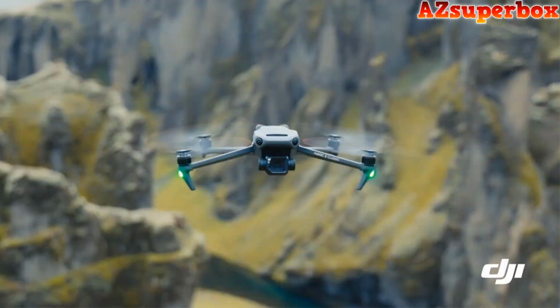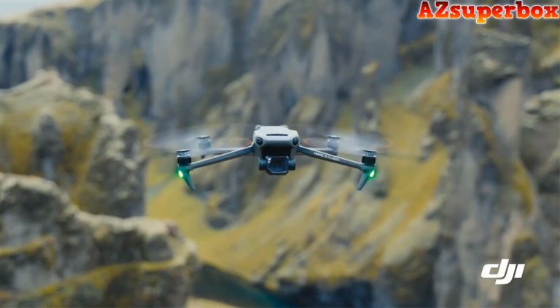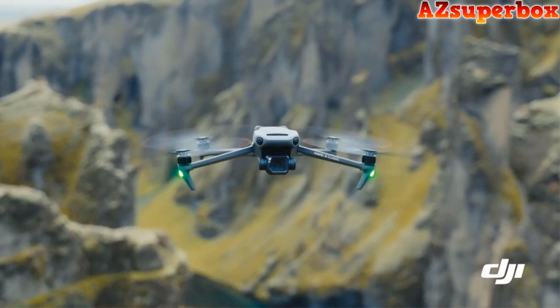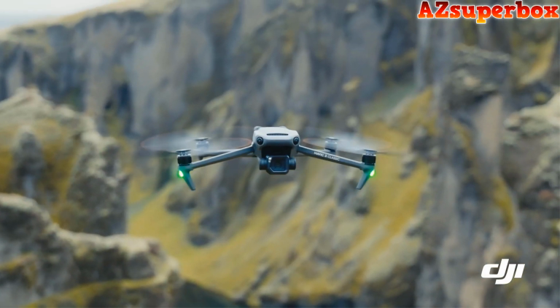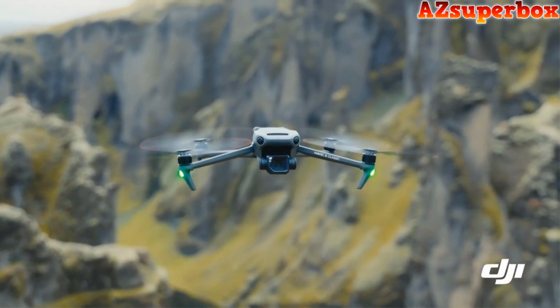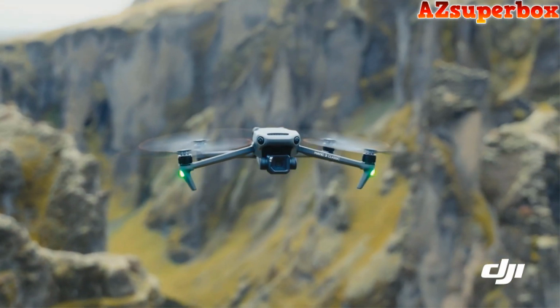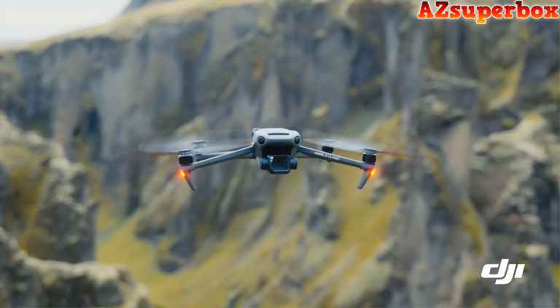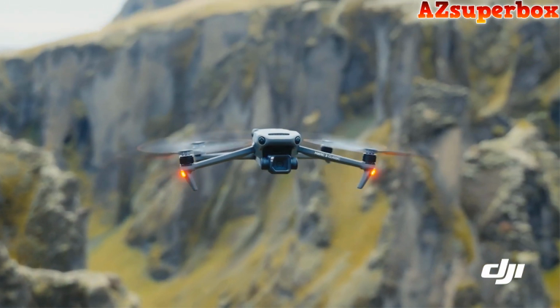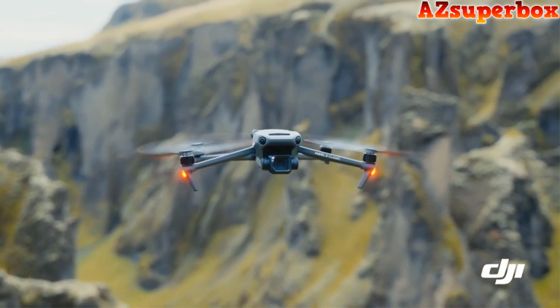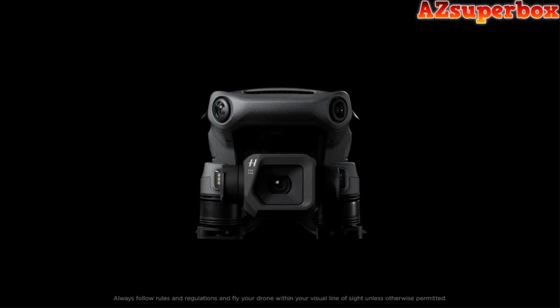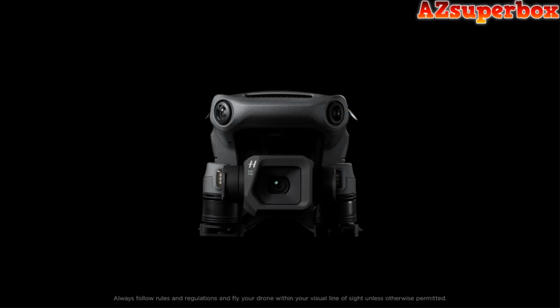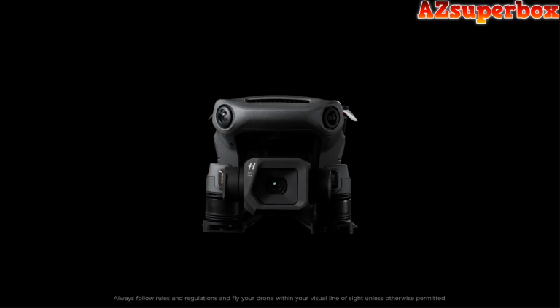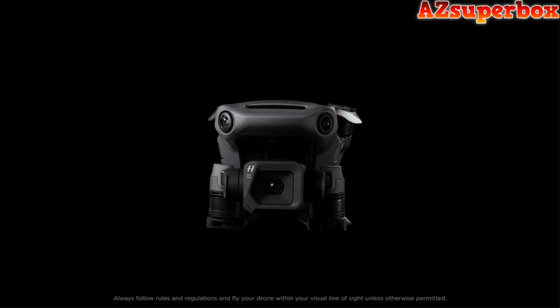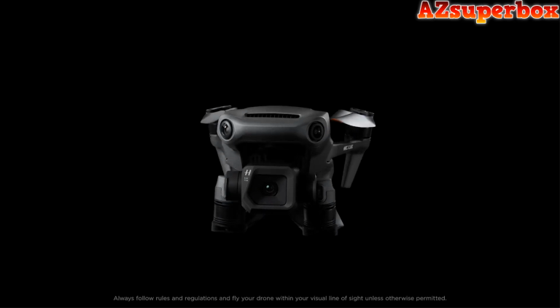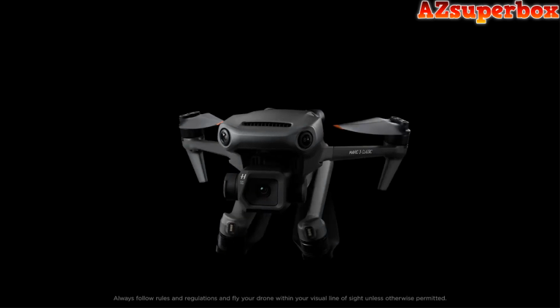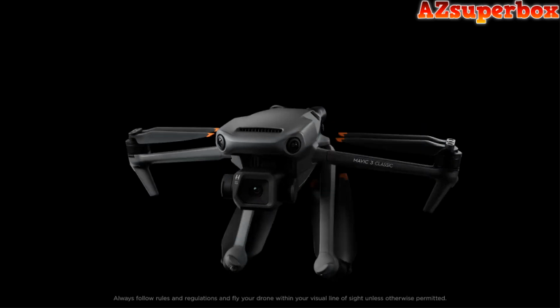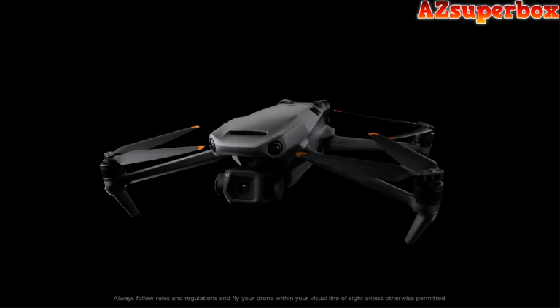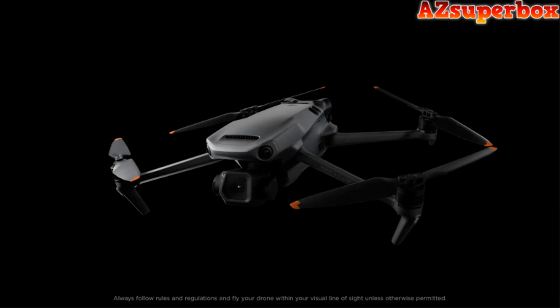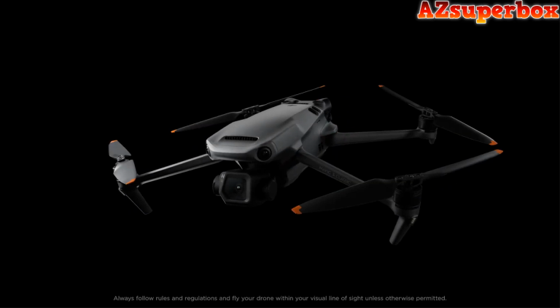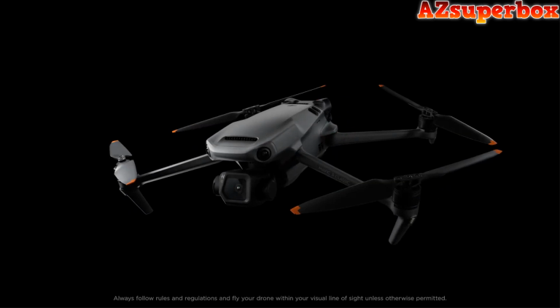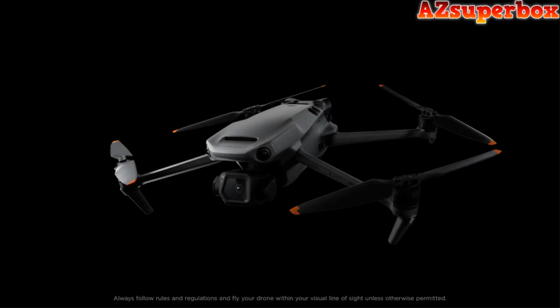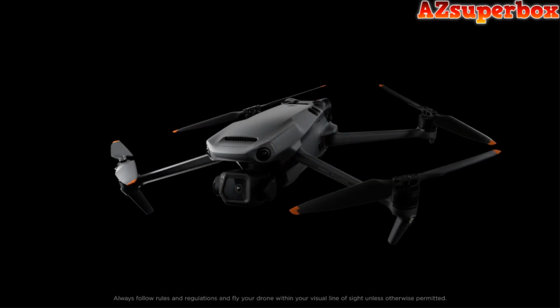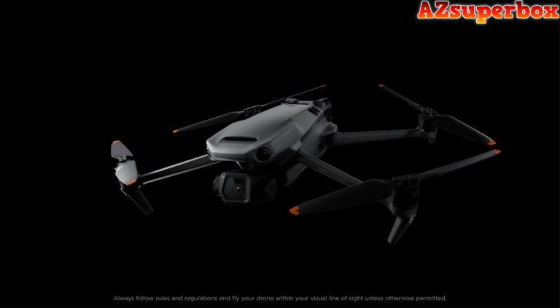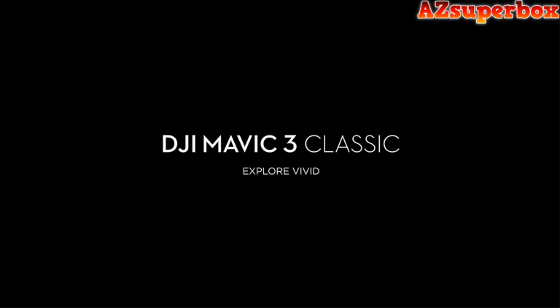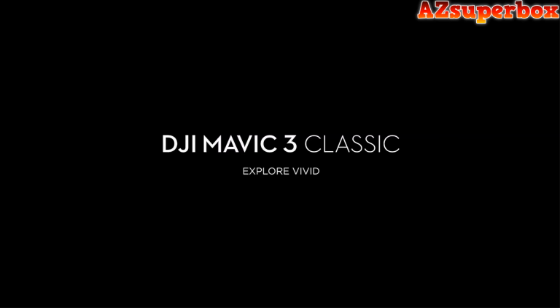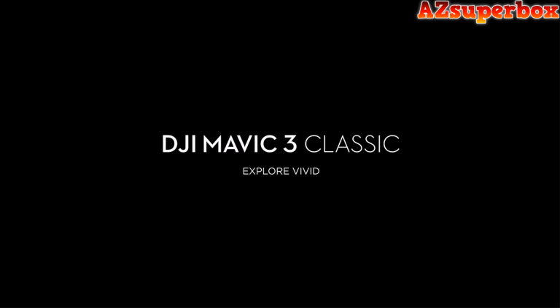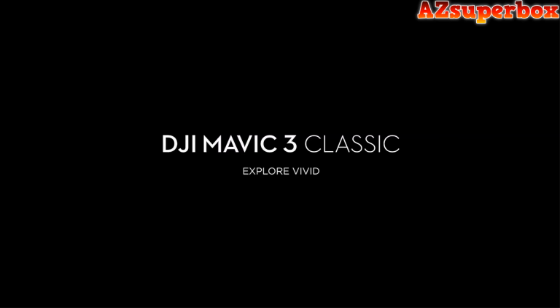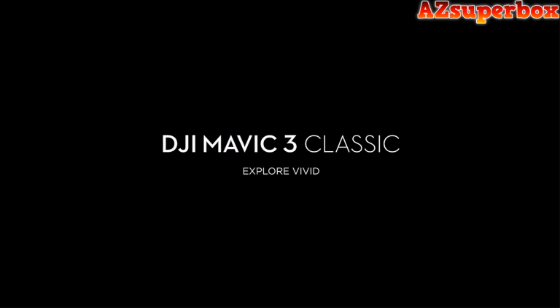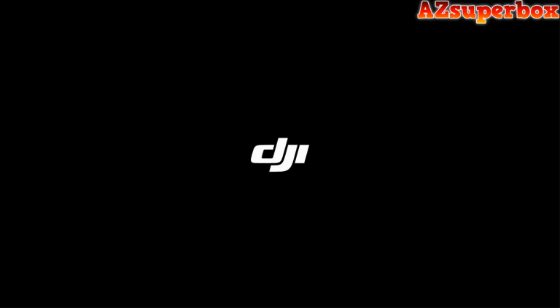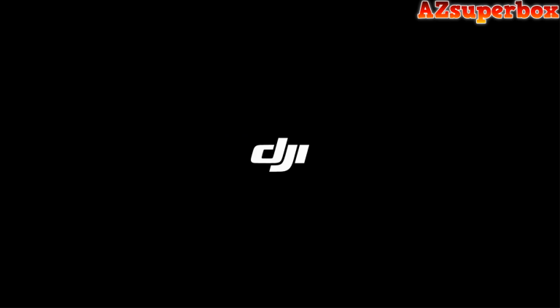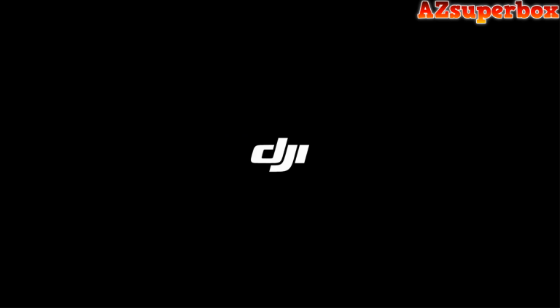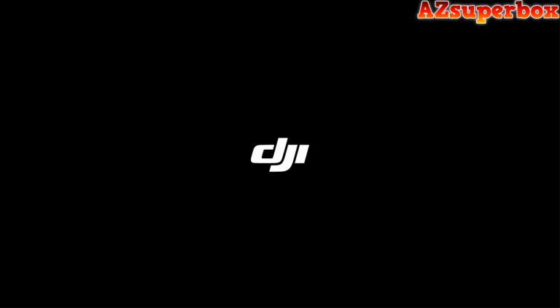Now, let's dive into the world of the Top 5 Best DJI Drones and elevate your aerial photography and videography to new heights.